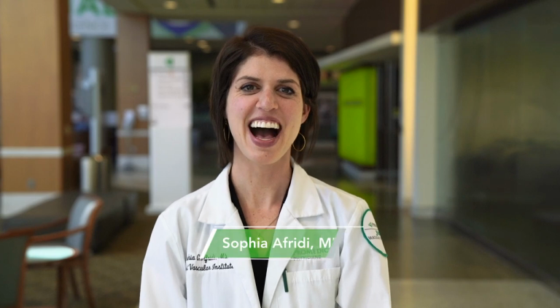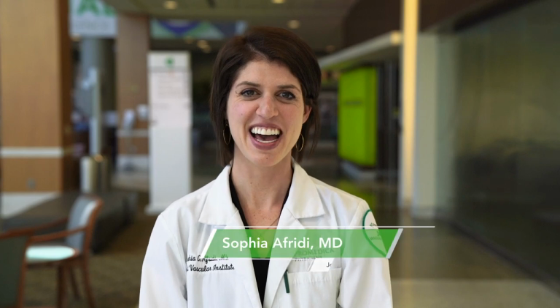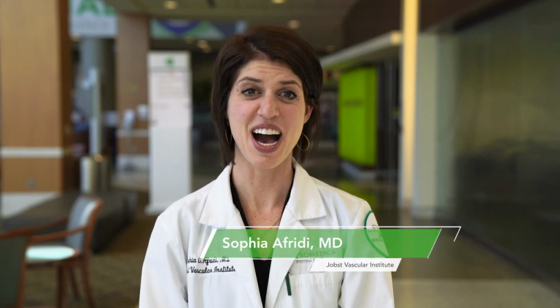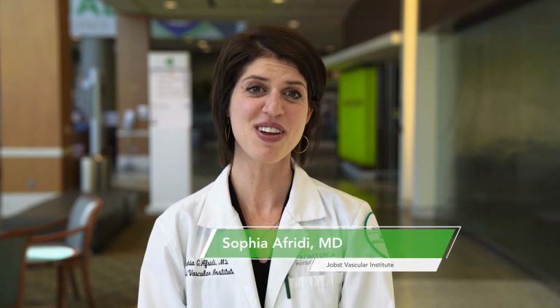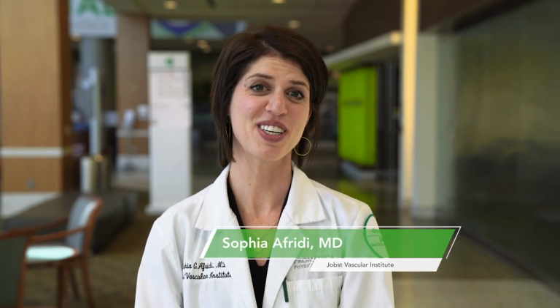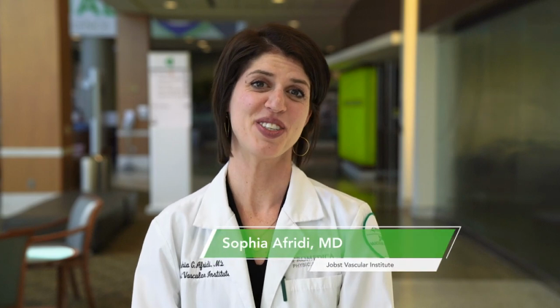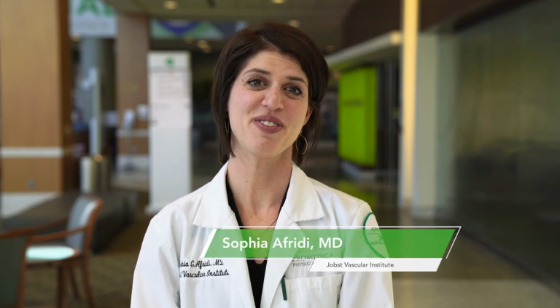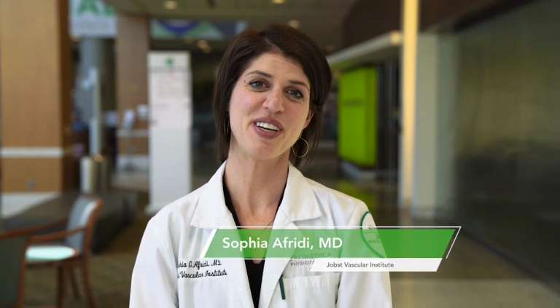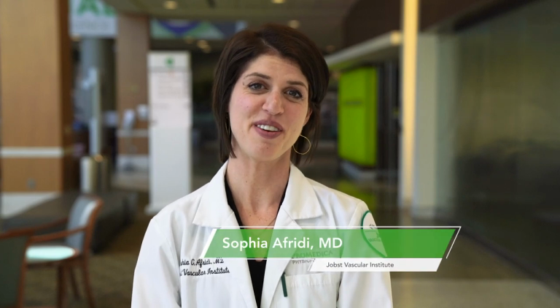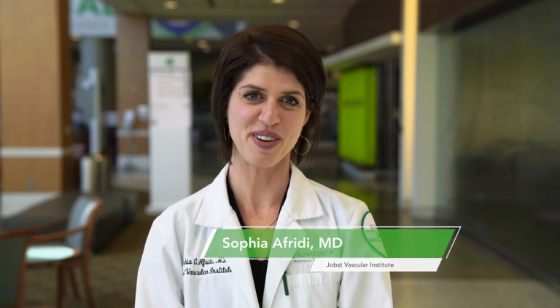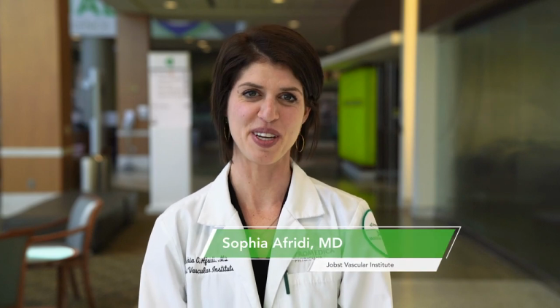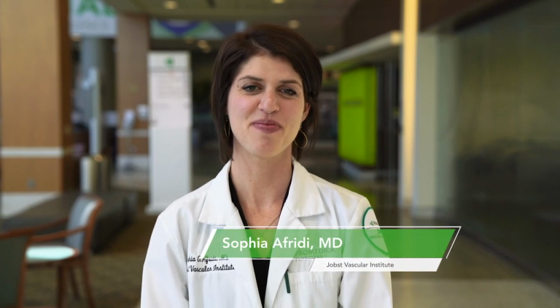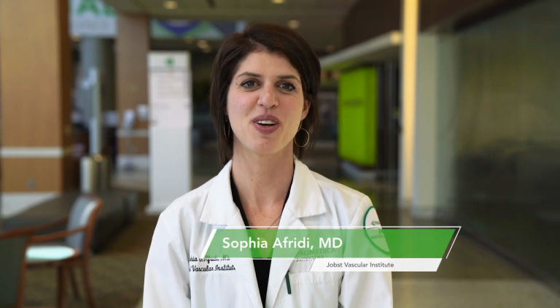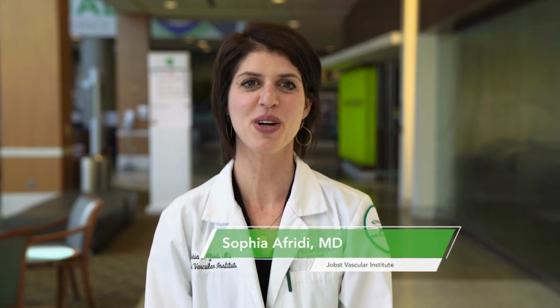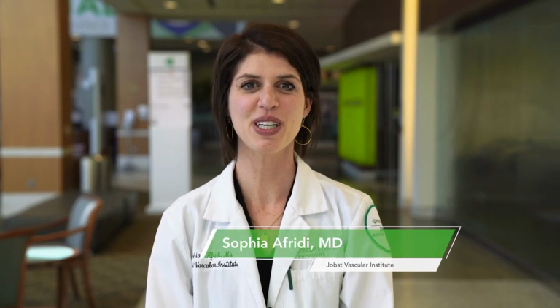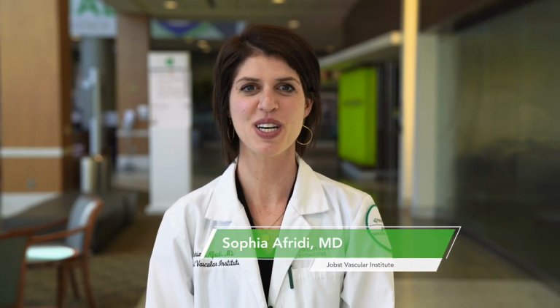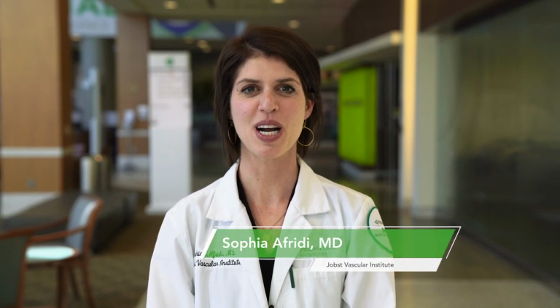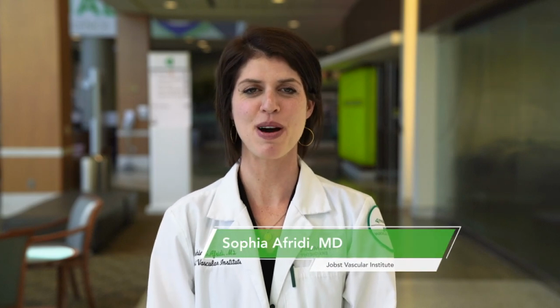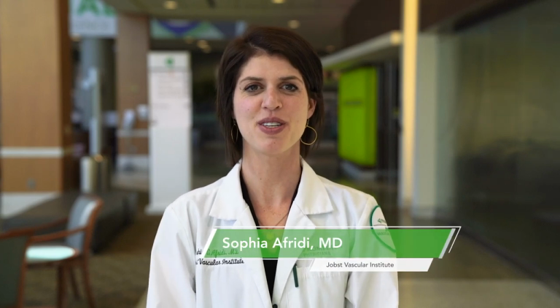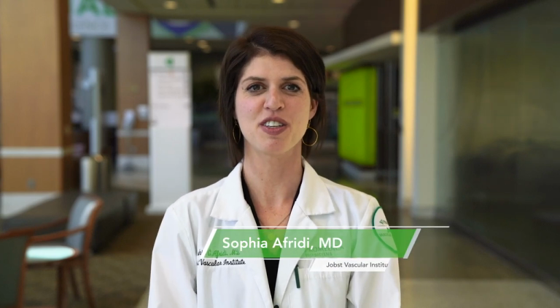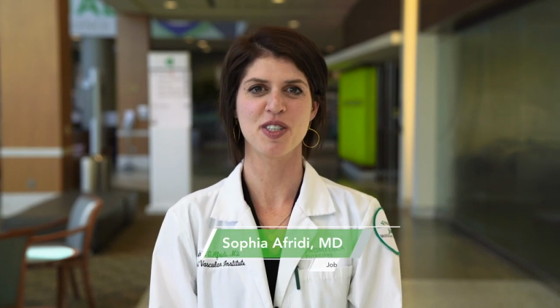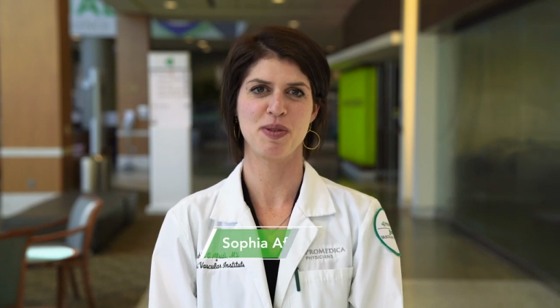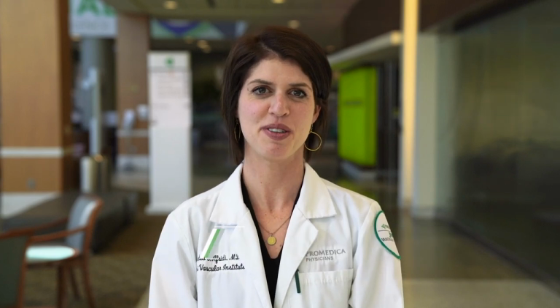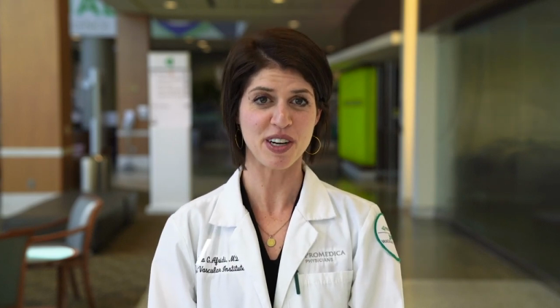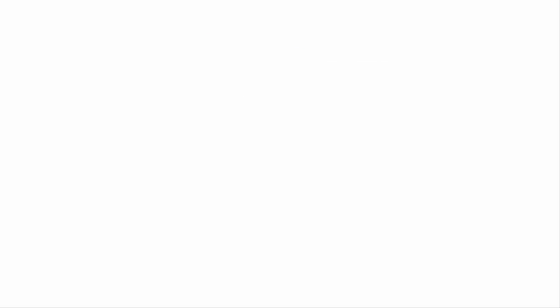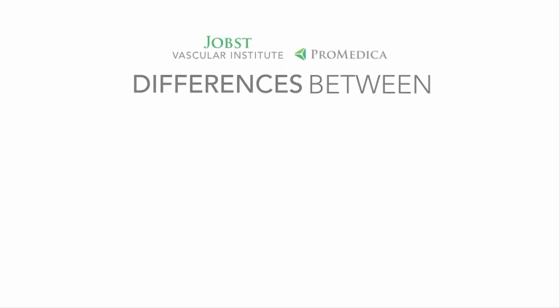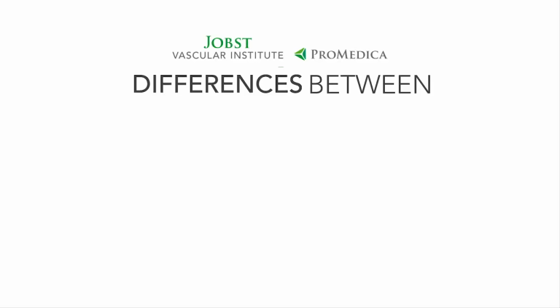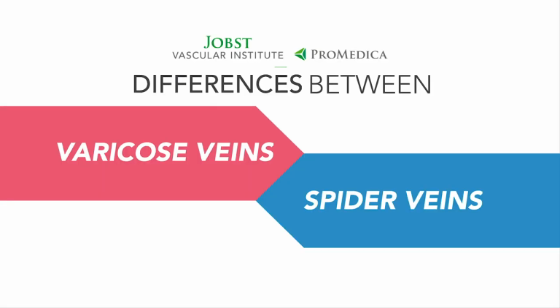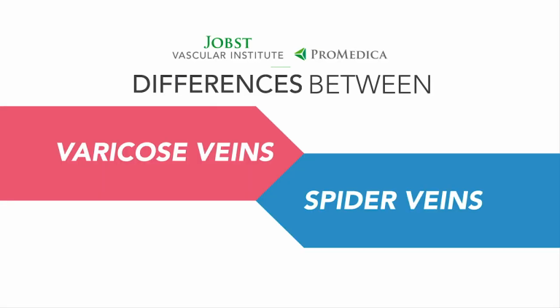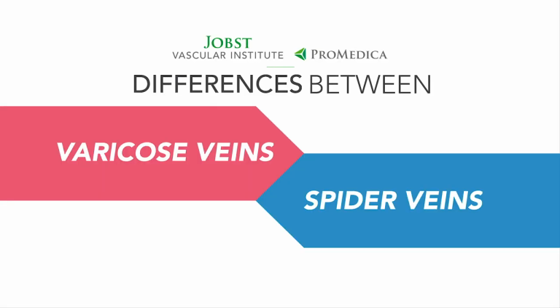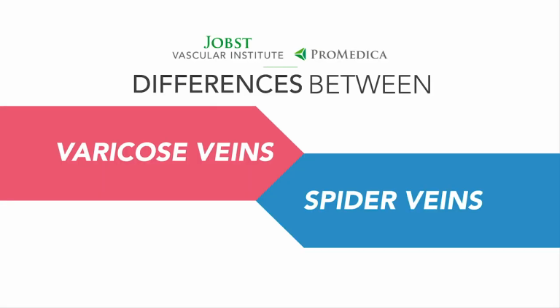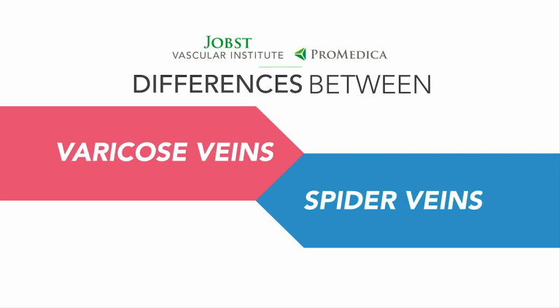Hi, I'm Dr. Sofia Afridi. We're going to talk about the difference between varicose veins and spider veins.